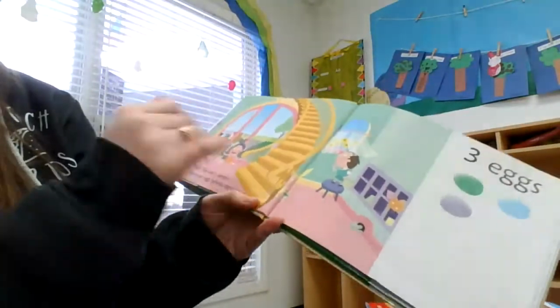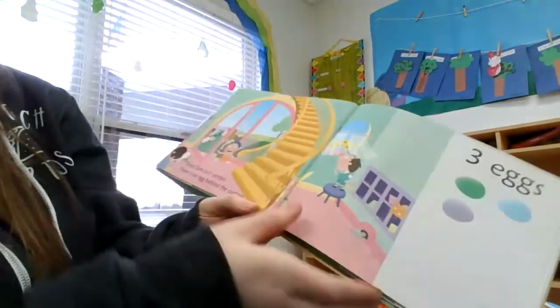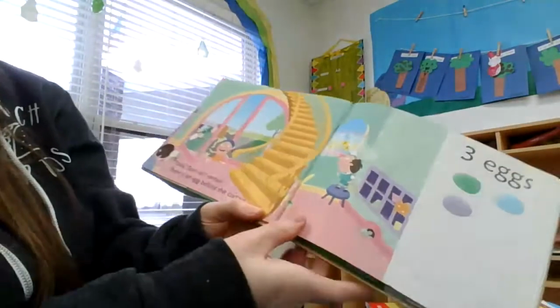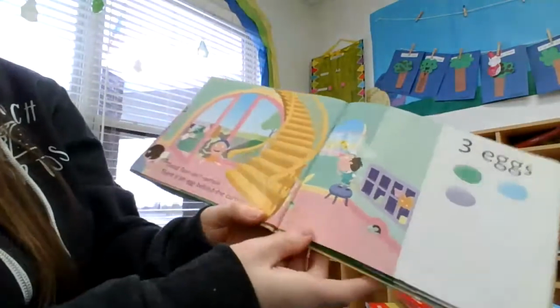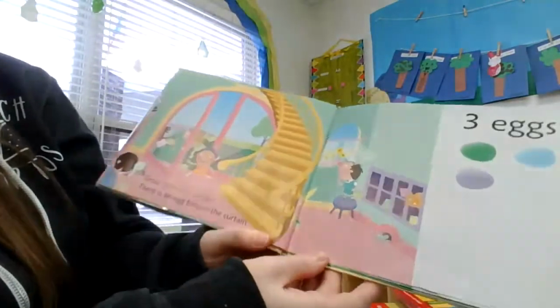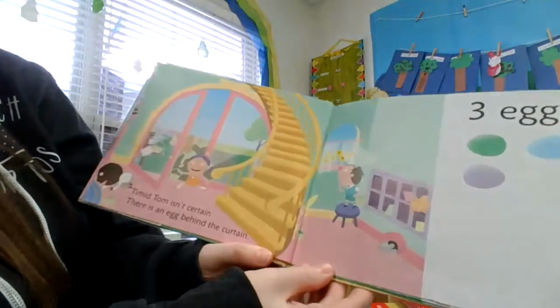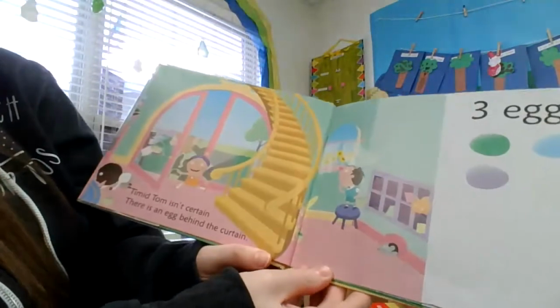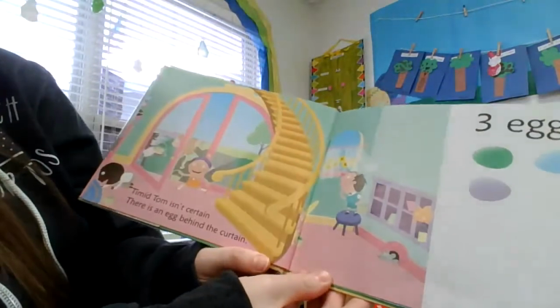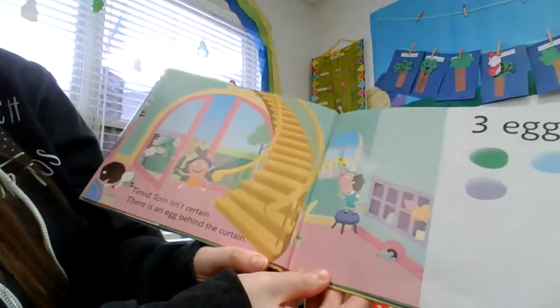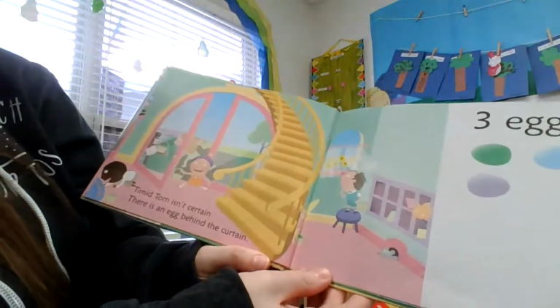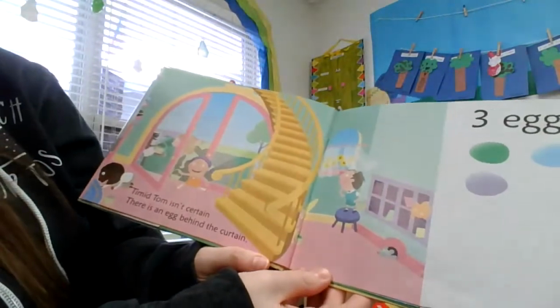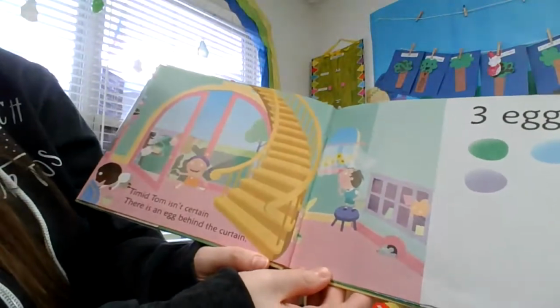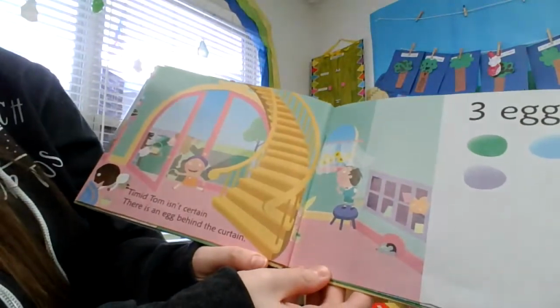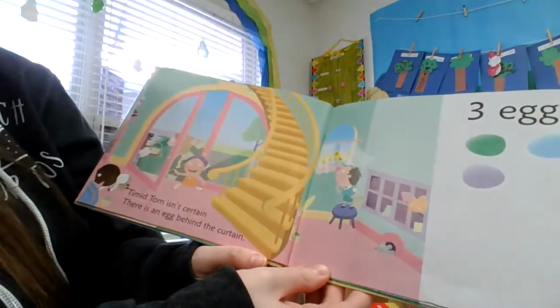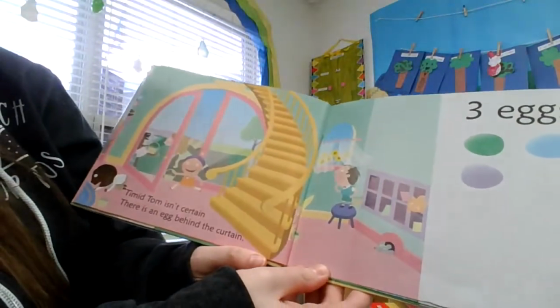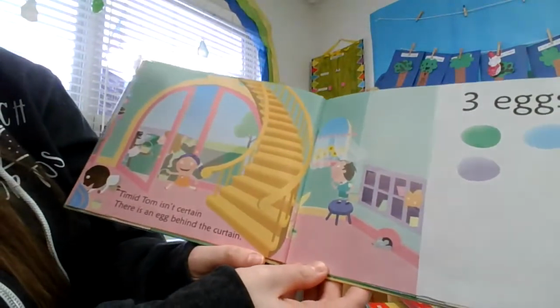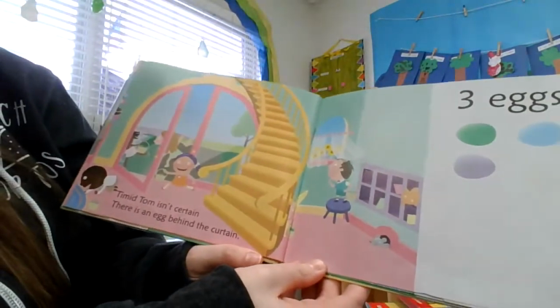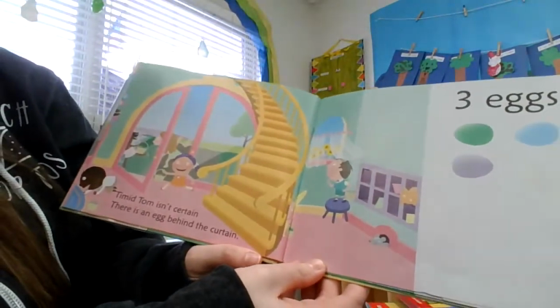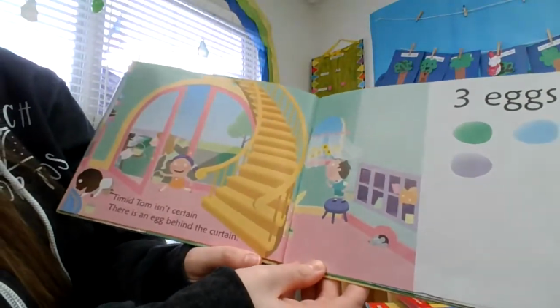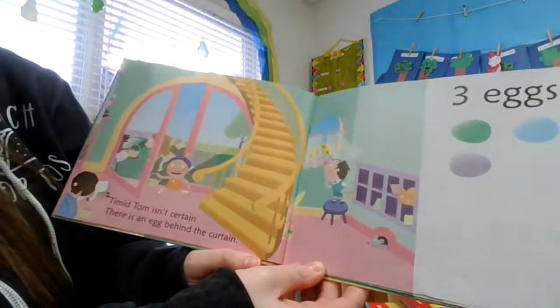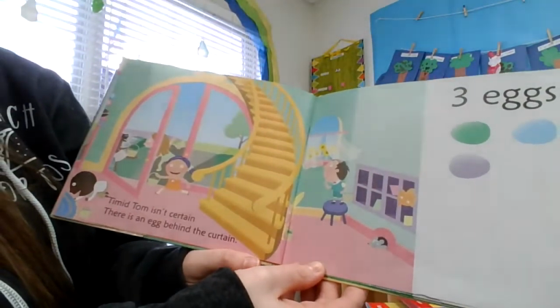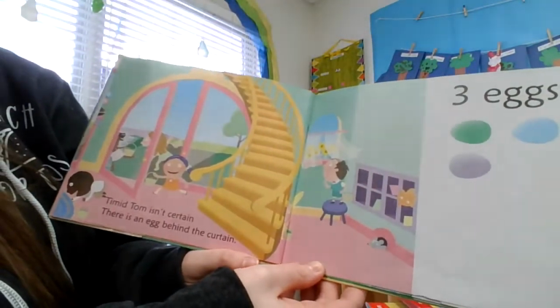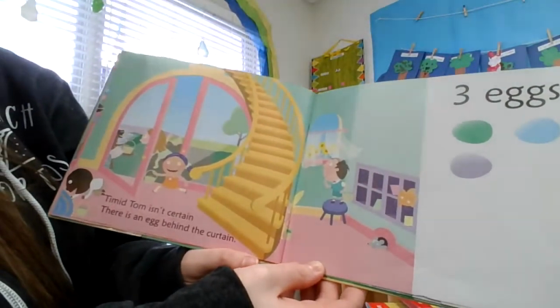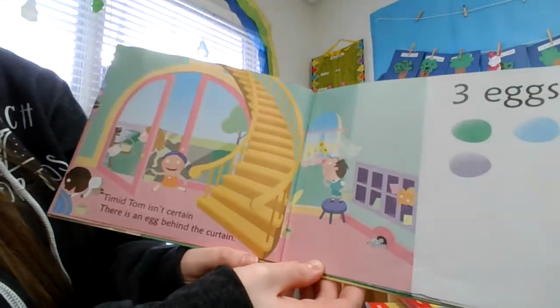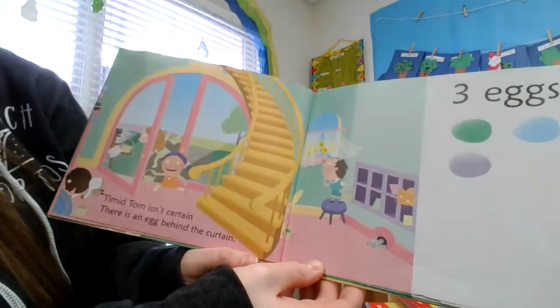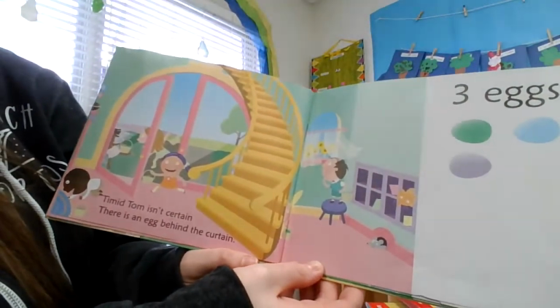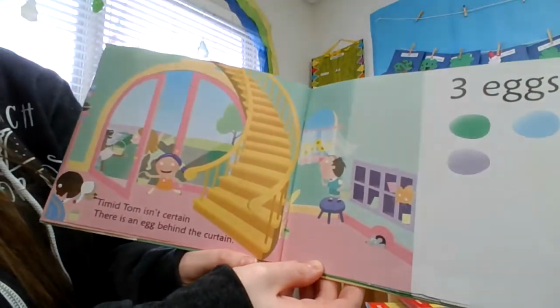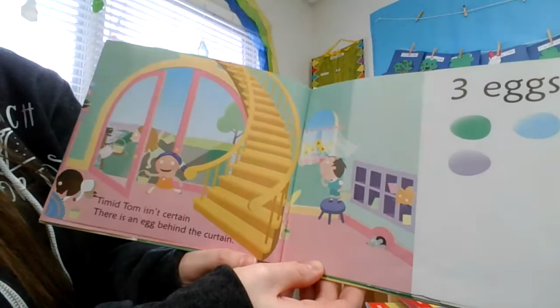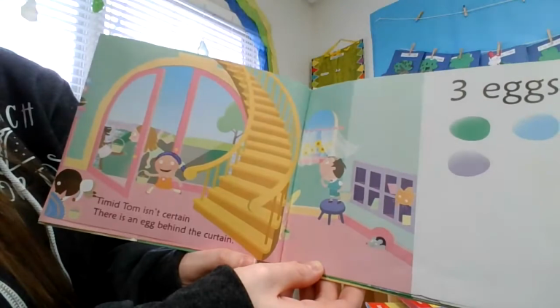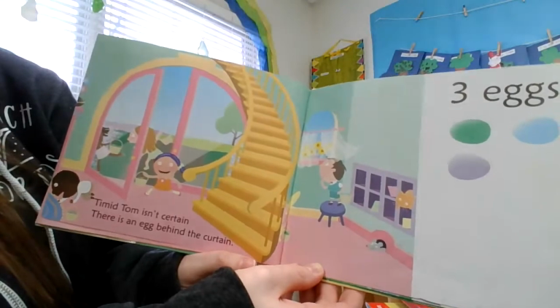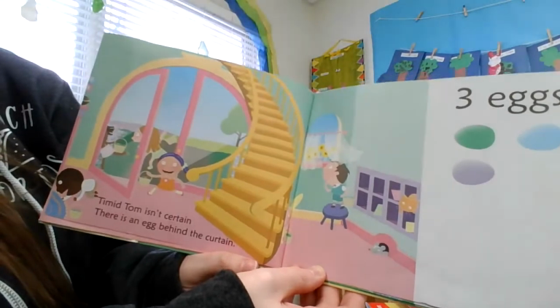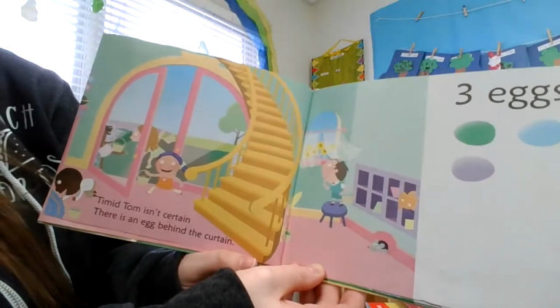Timid Tom isn't certain. There is an egg behind the curtain. Three eggs.